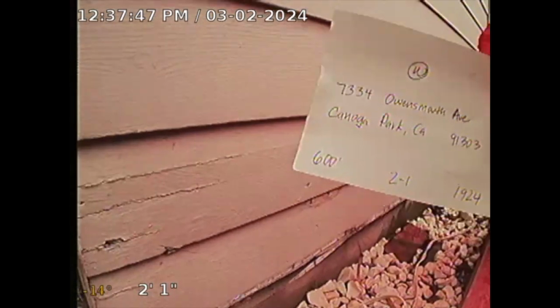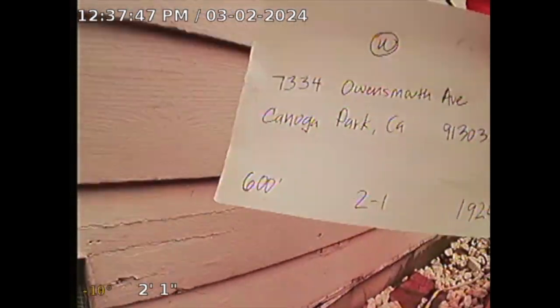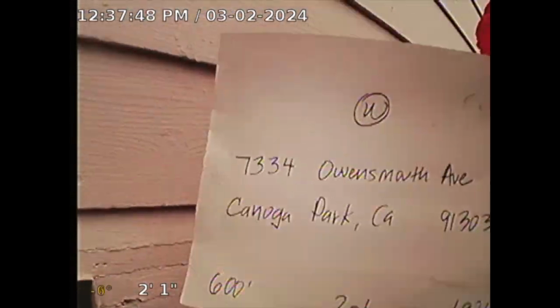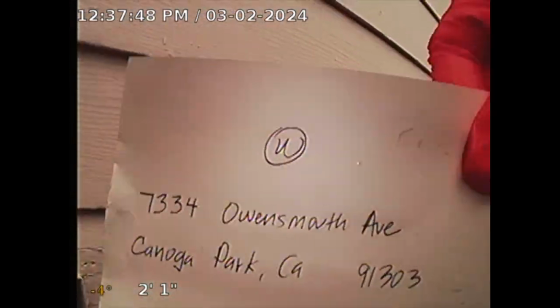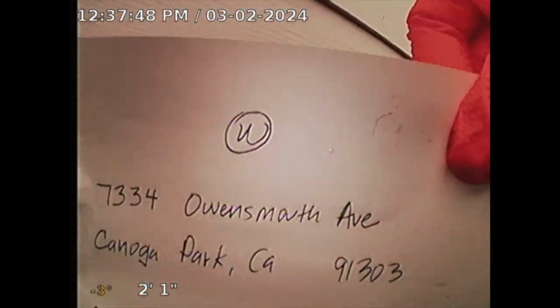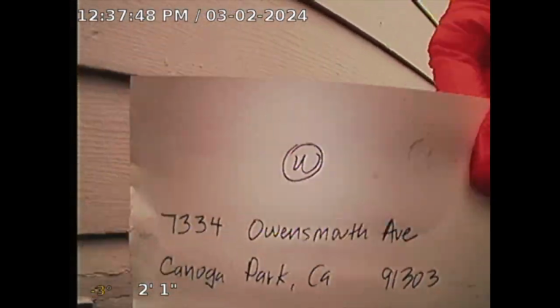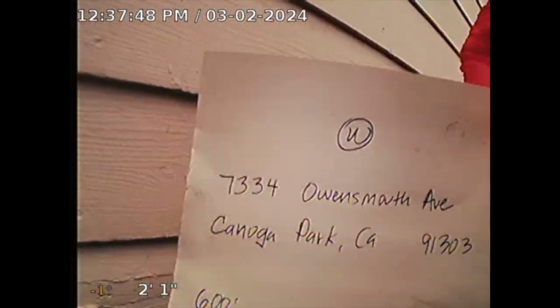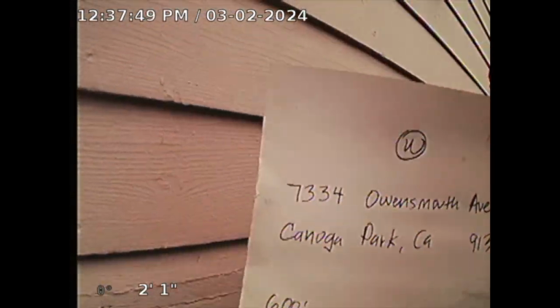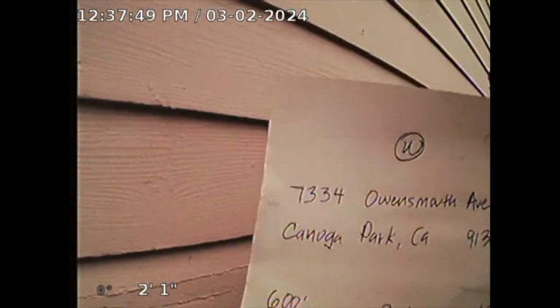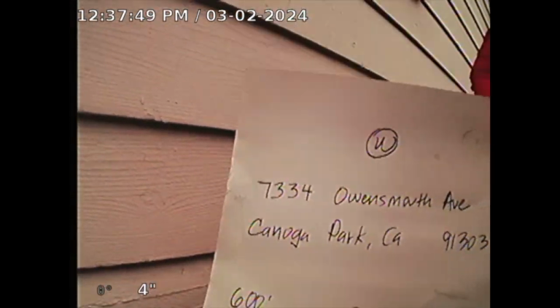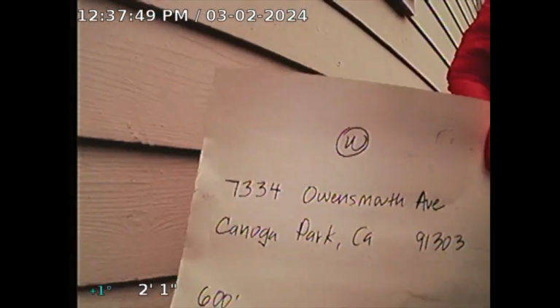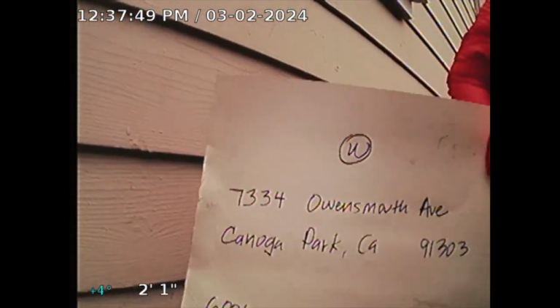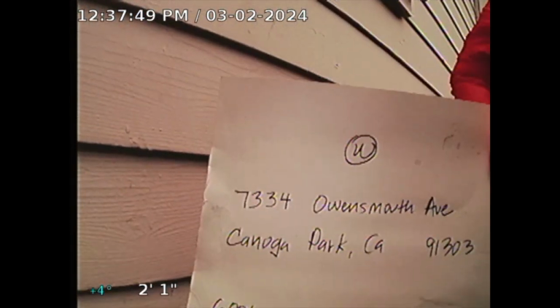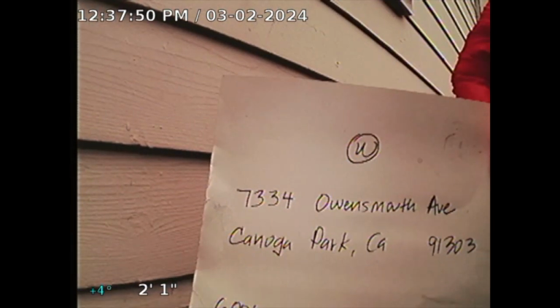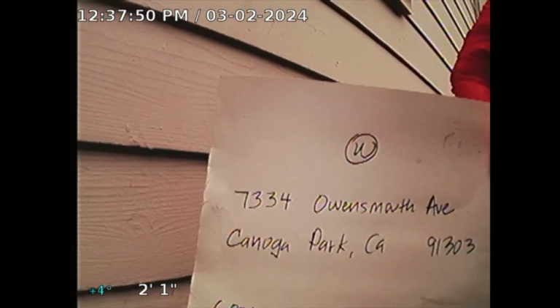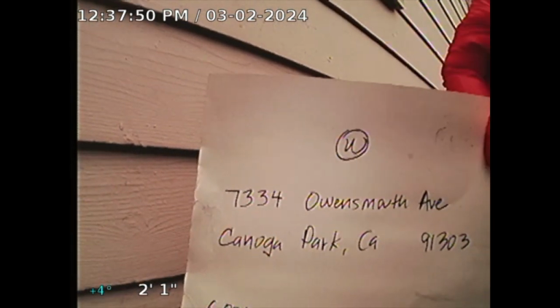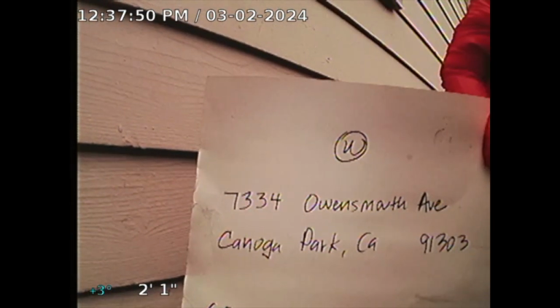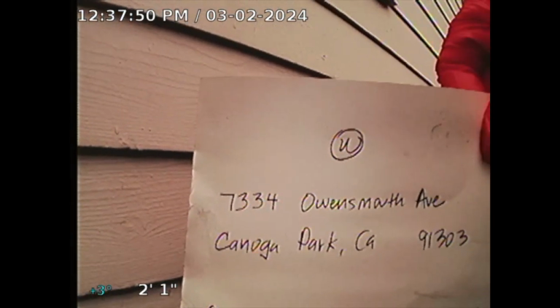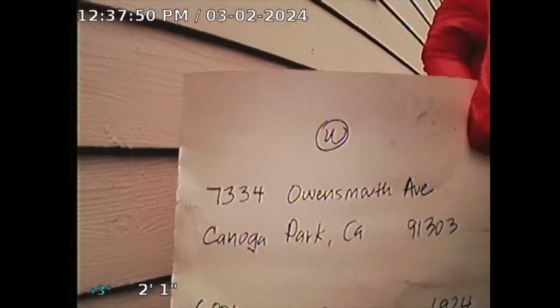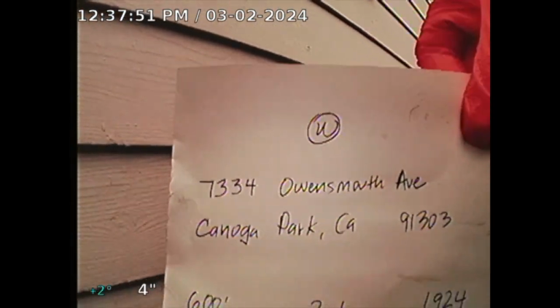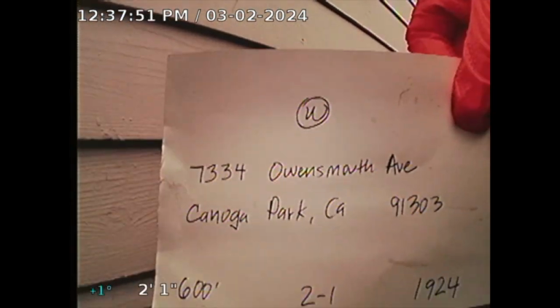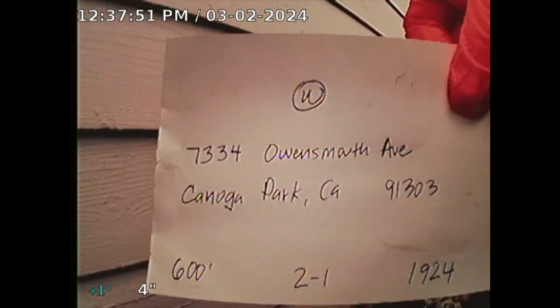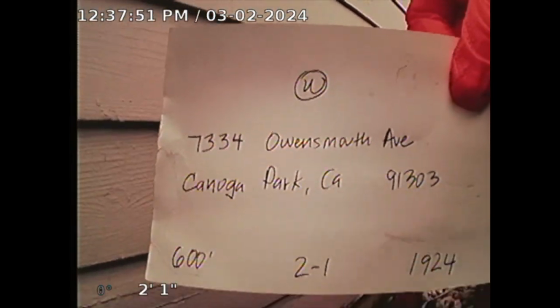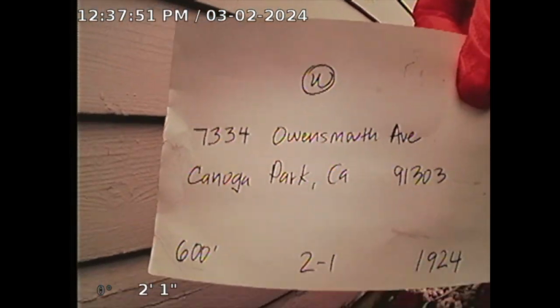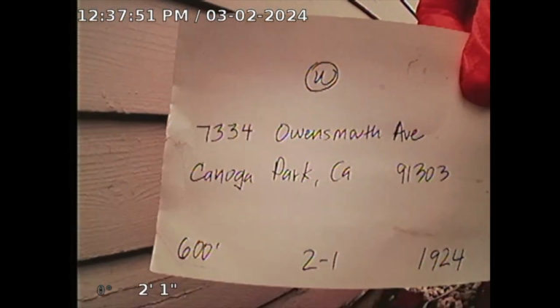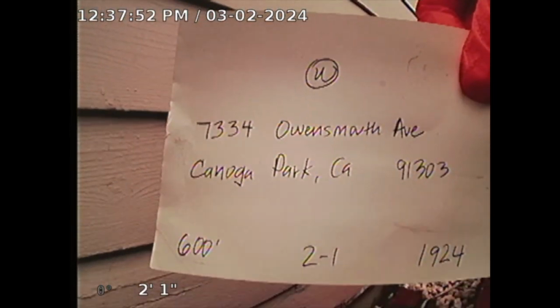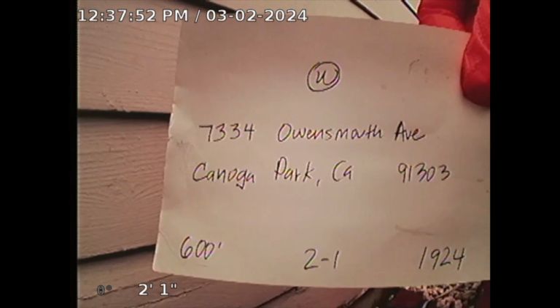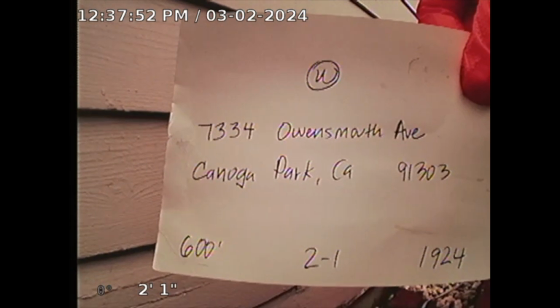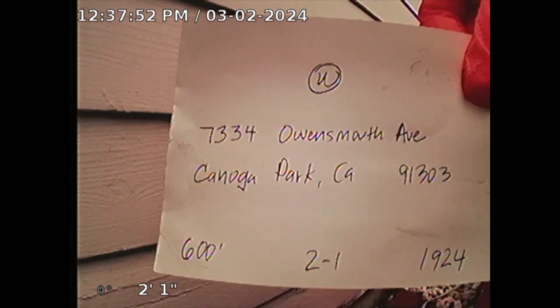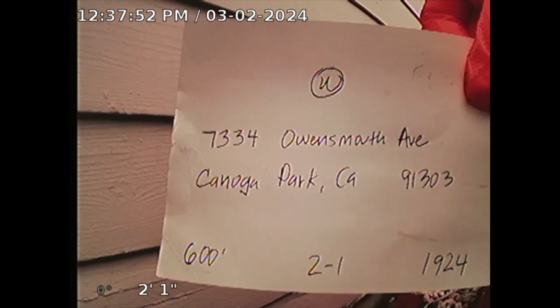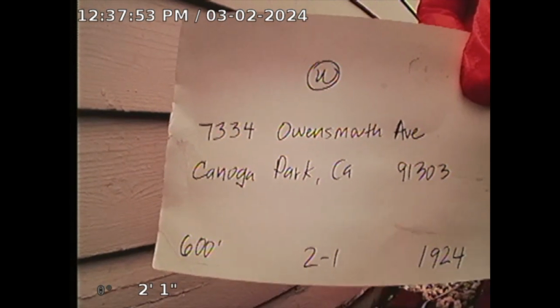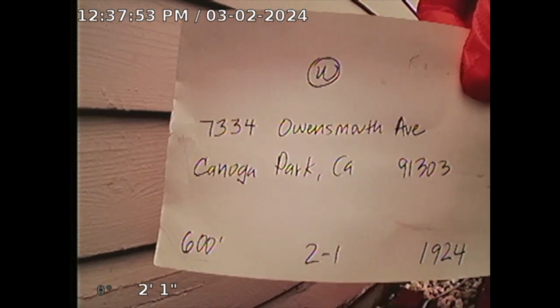Guard Your Home Inspection — informed sewer line inspection for 7334 Owensmouth Avenue, Canterbury Park, California.